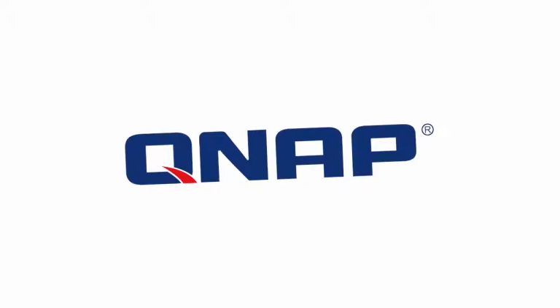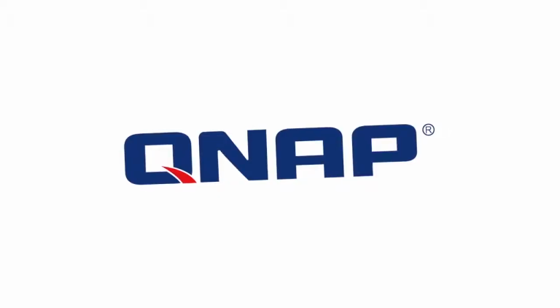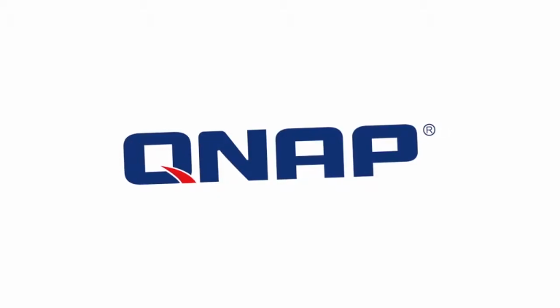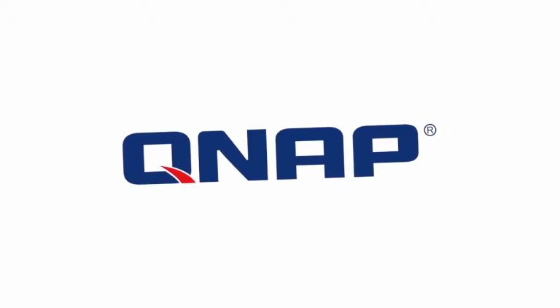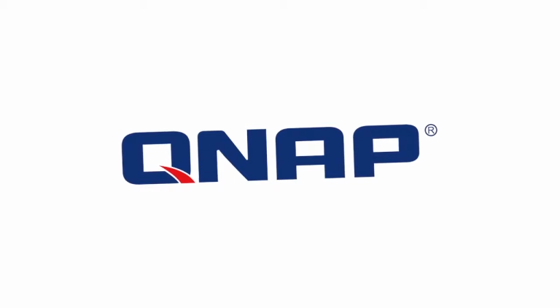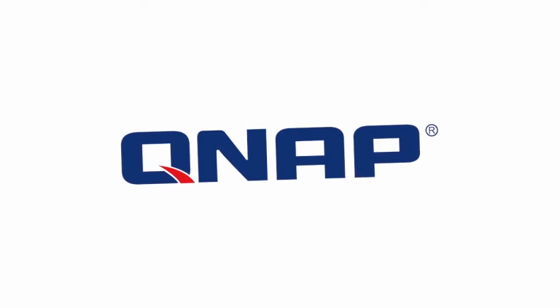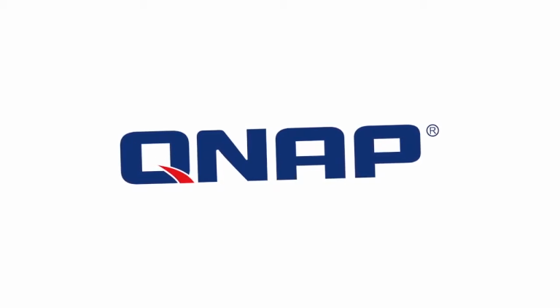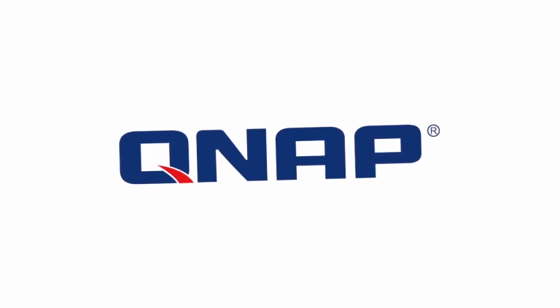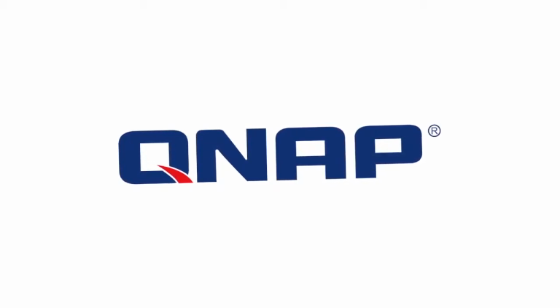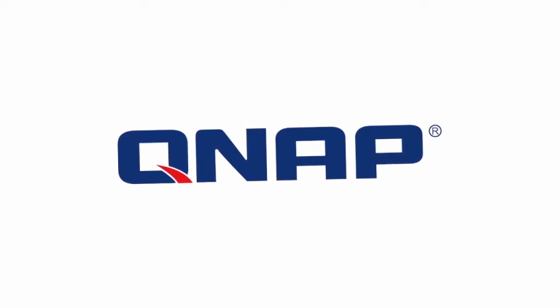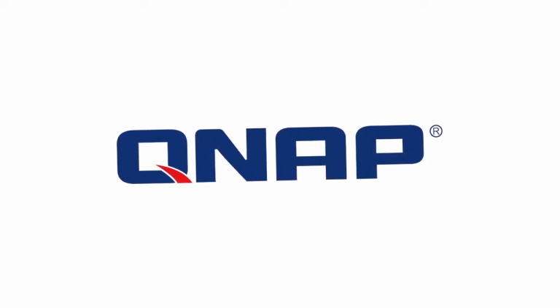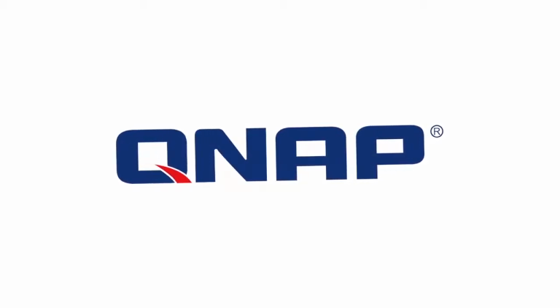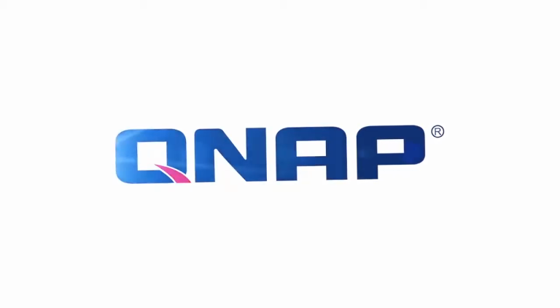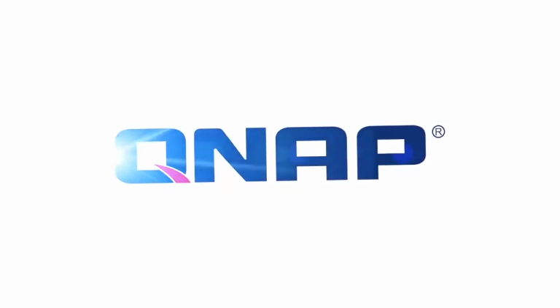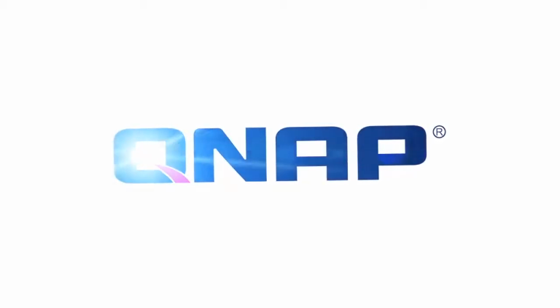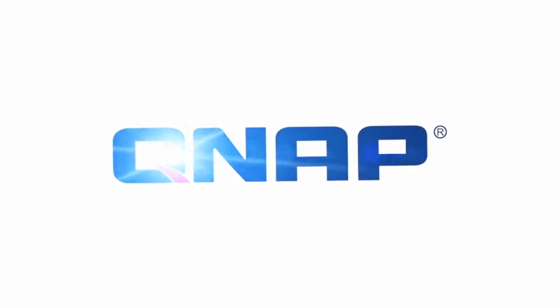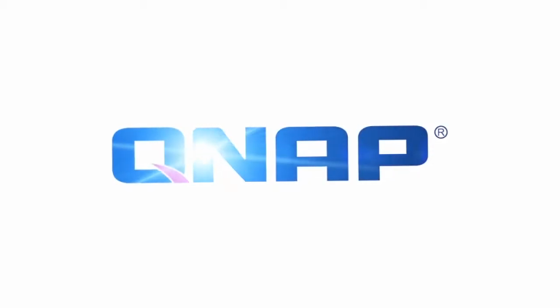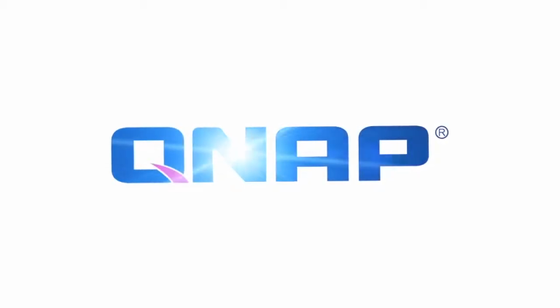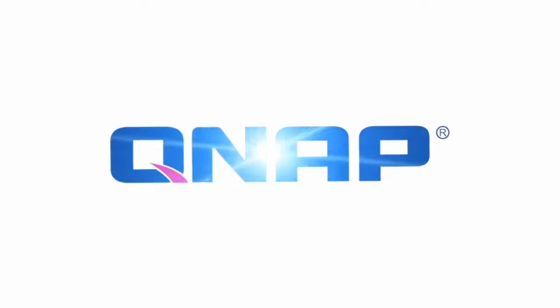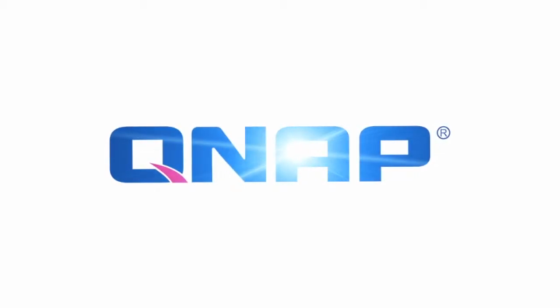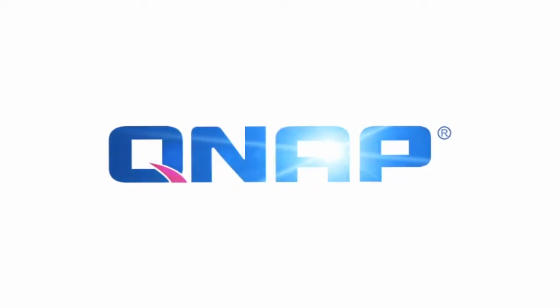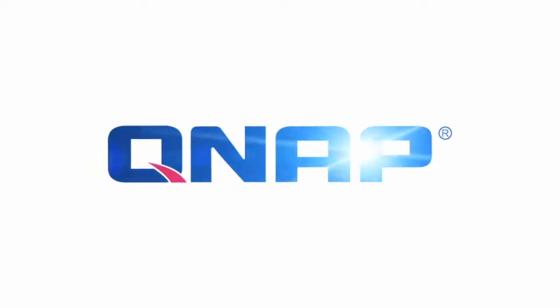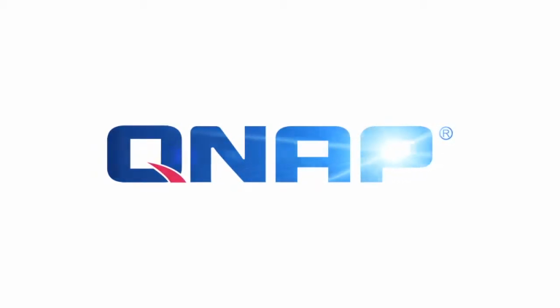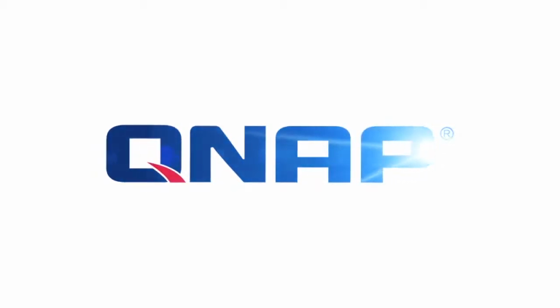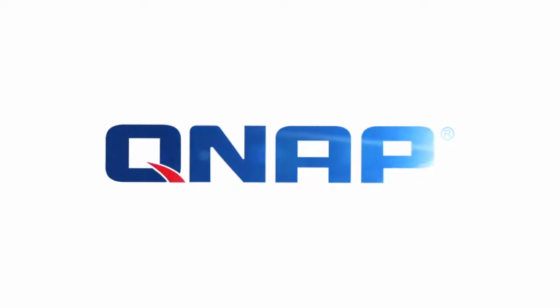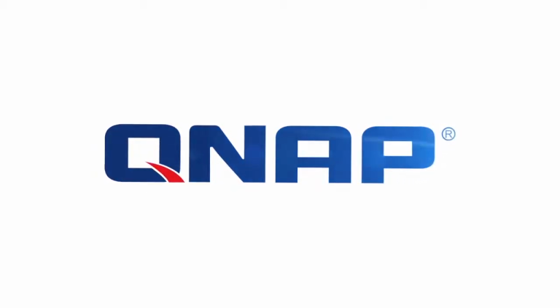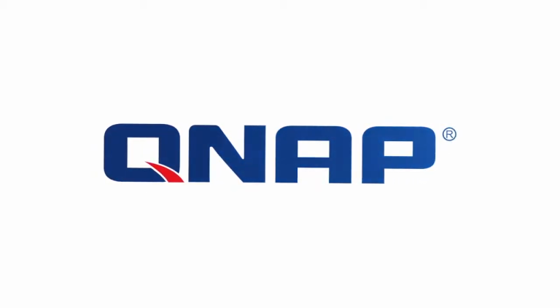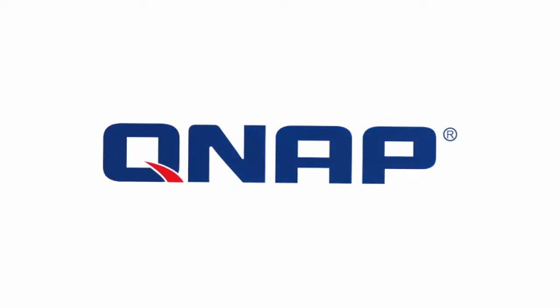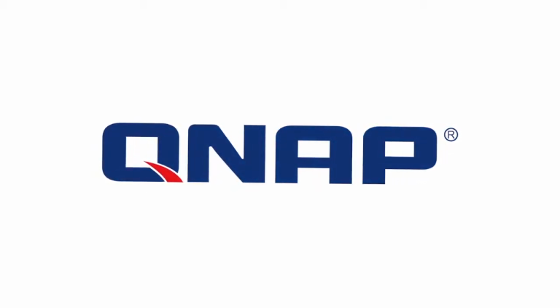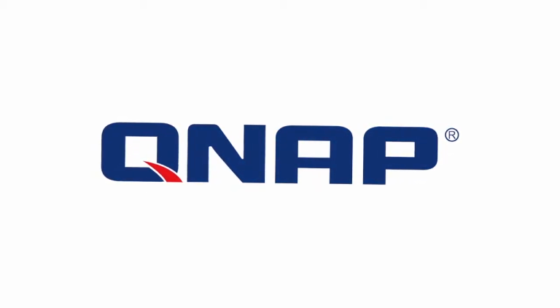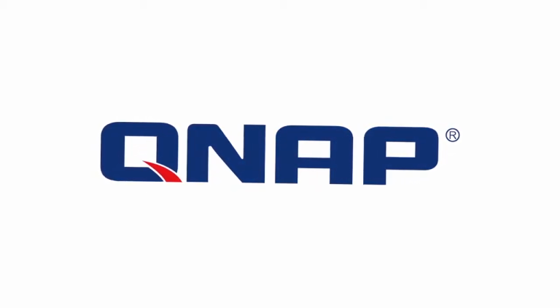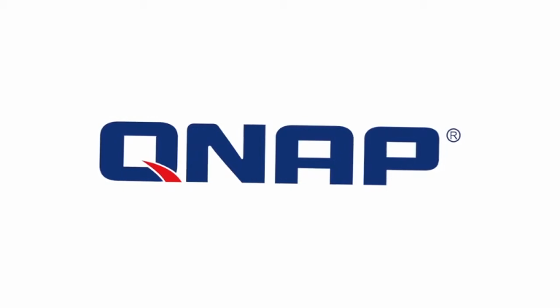This episode of GeekBeat is brought to you by QNAP. Network storage made awesome.